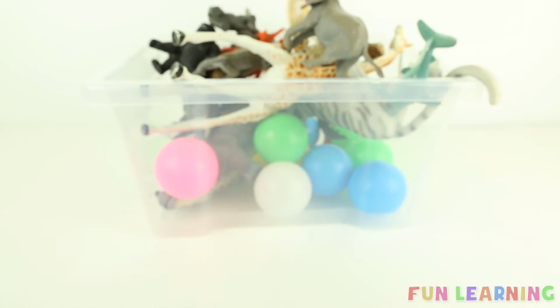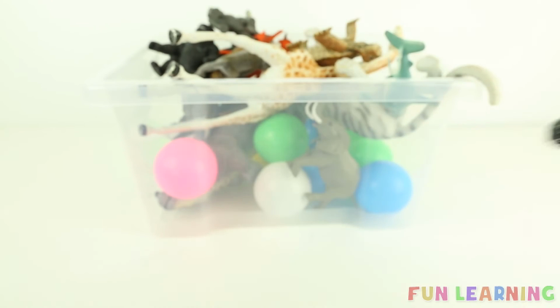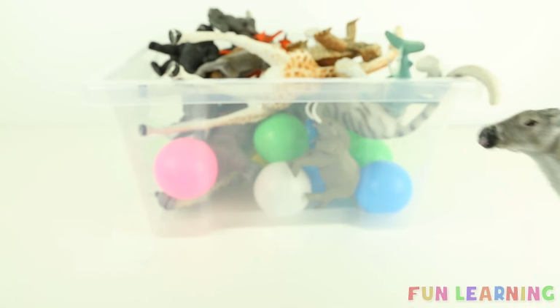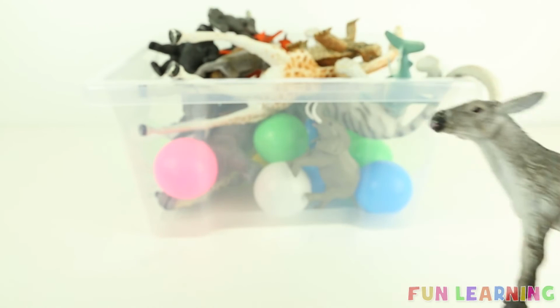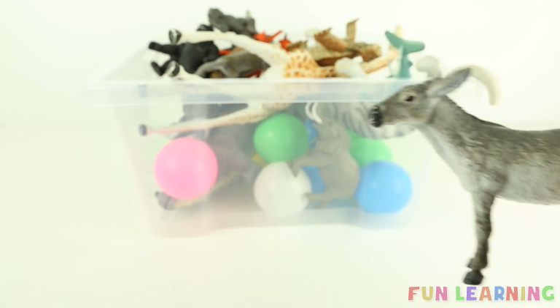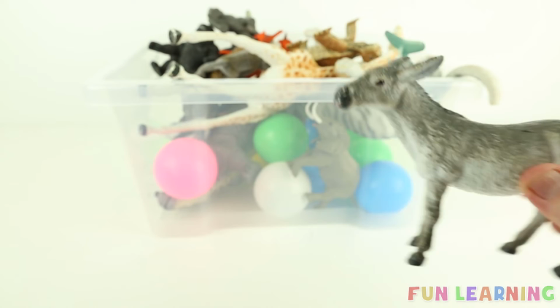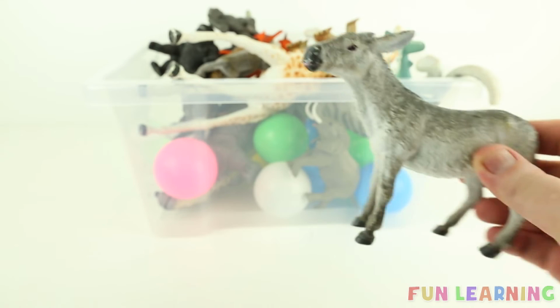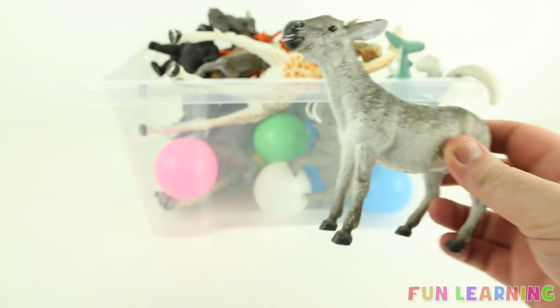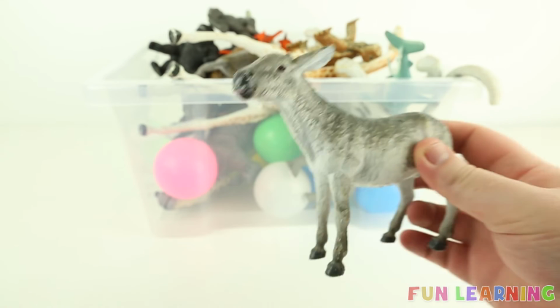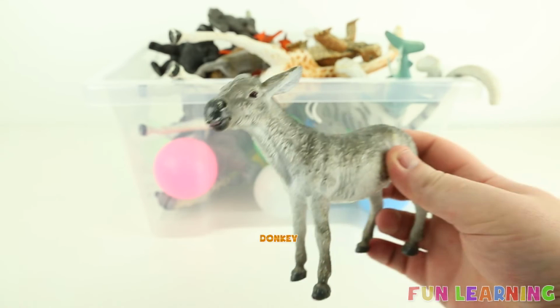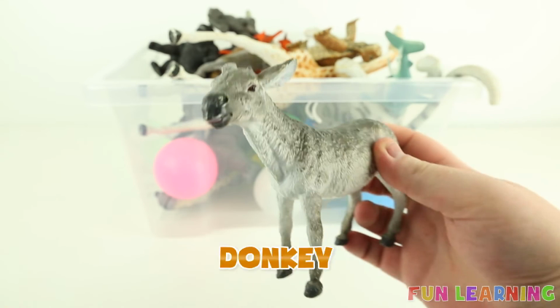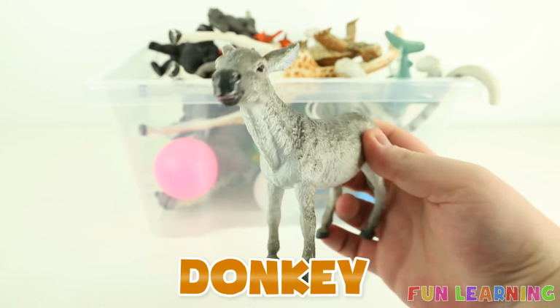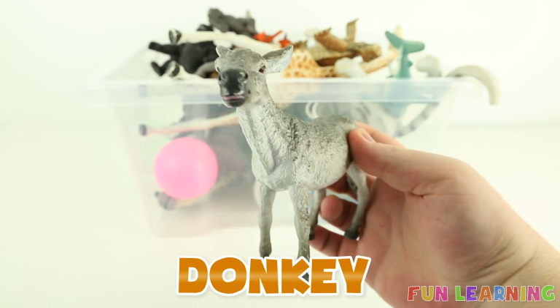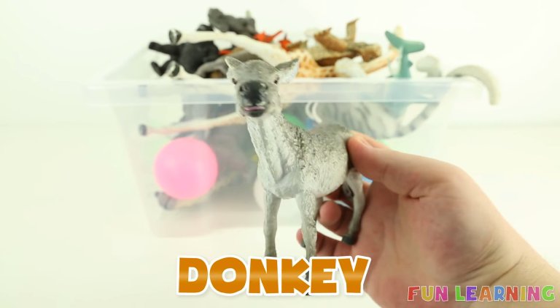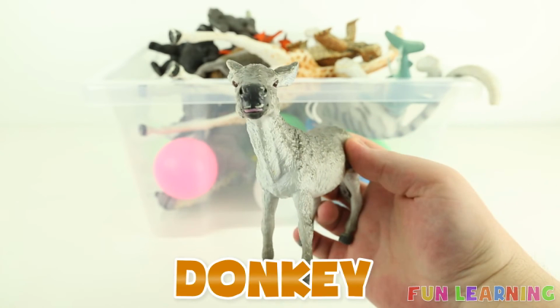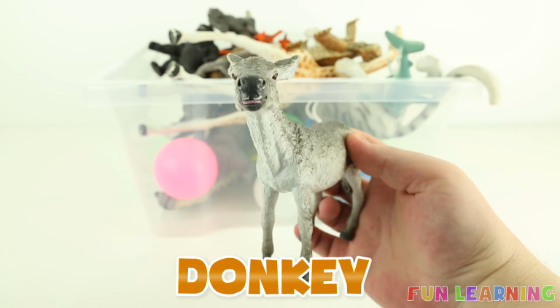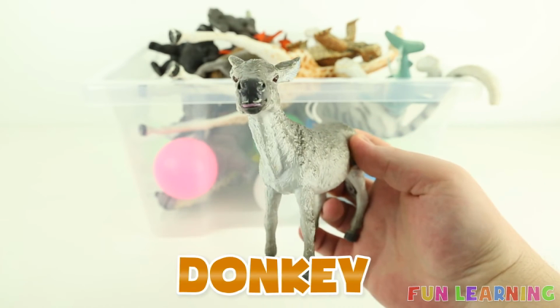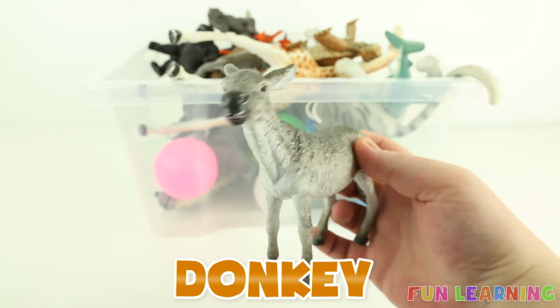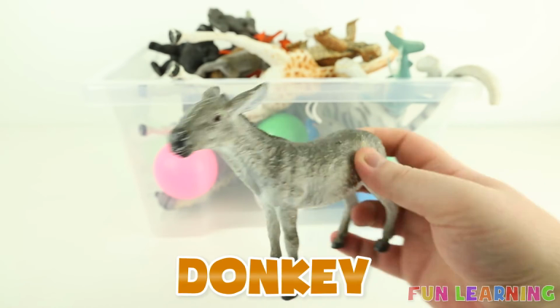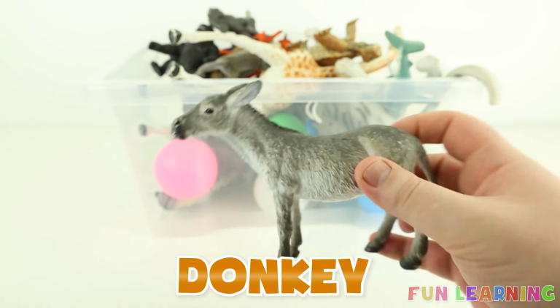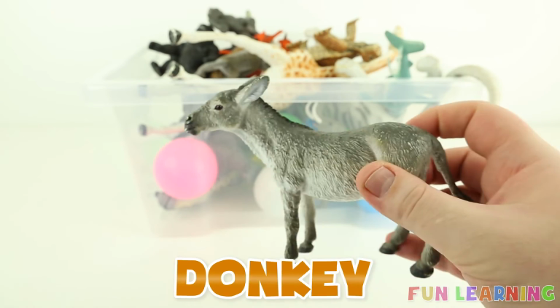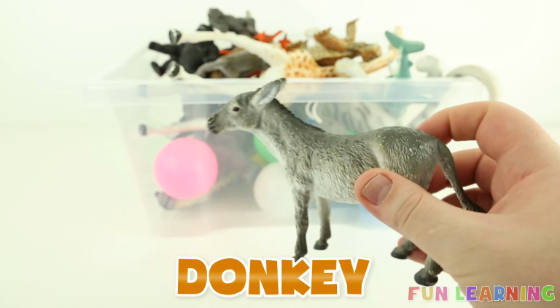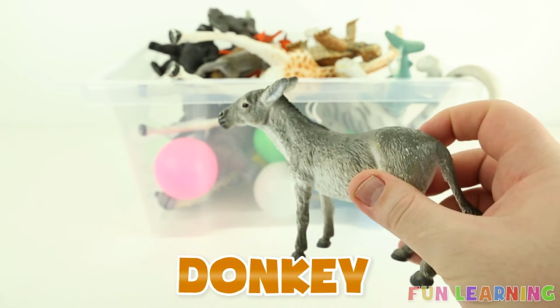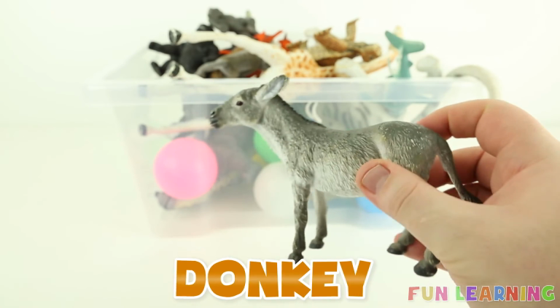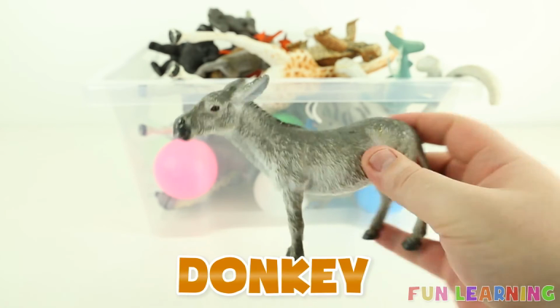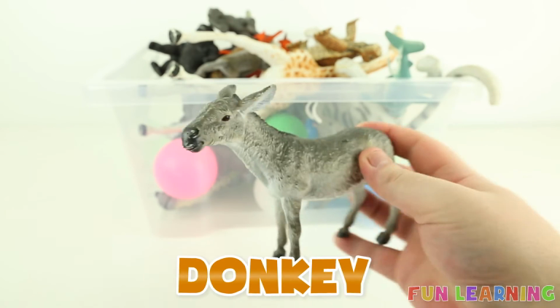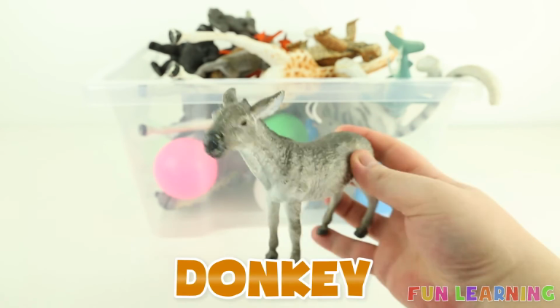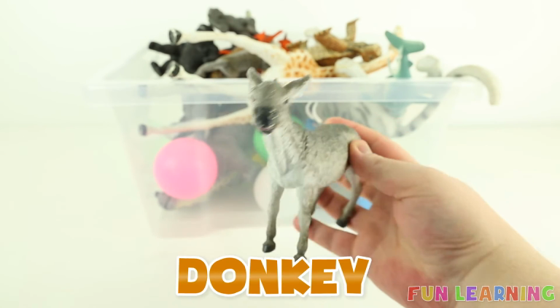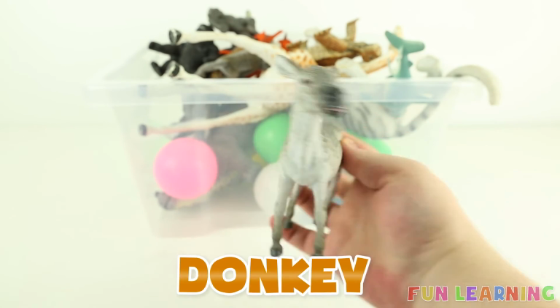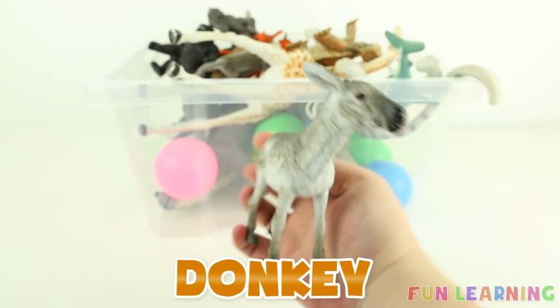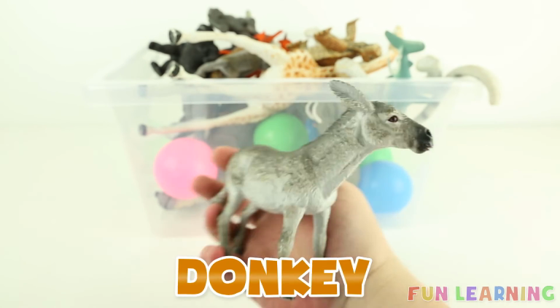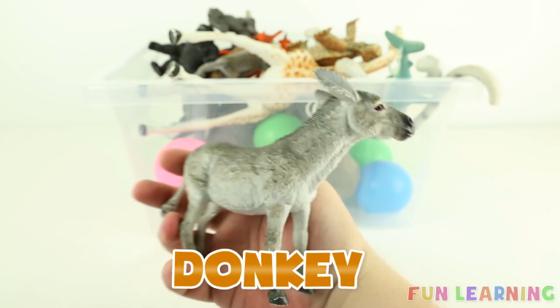D is for donkey. Say it with me: donkey.